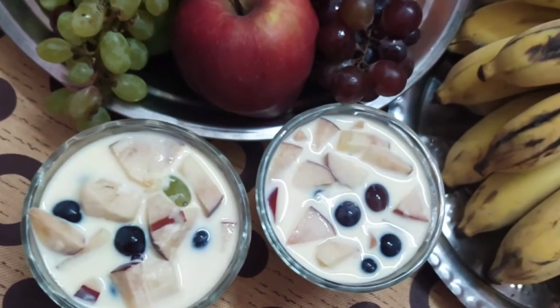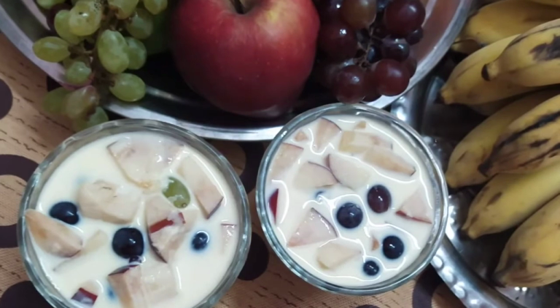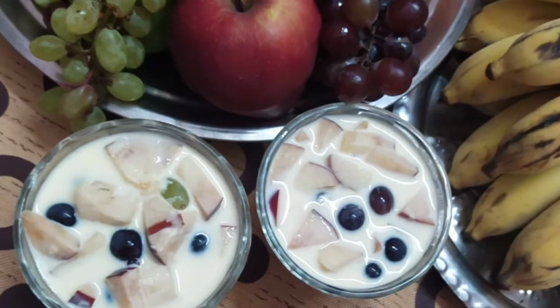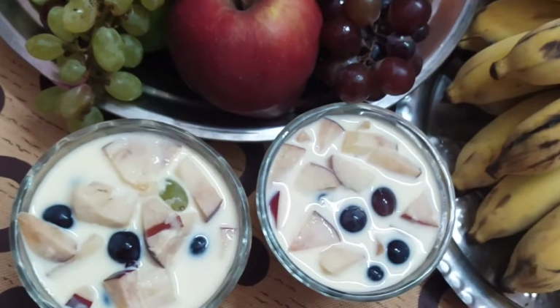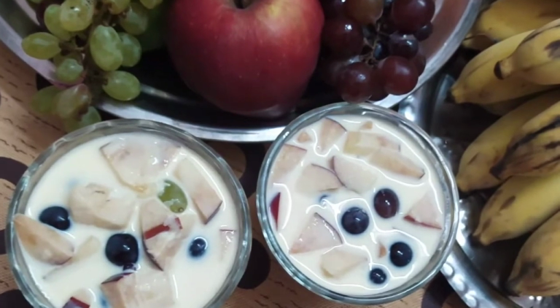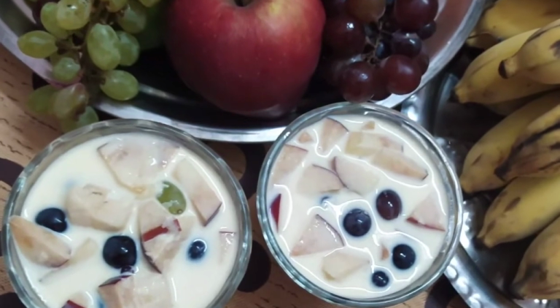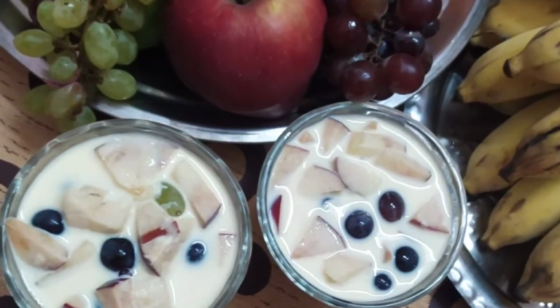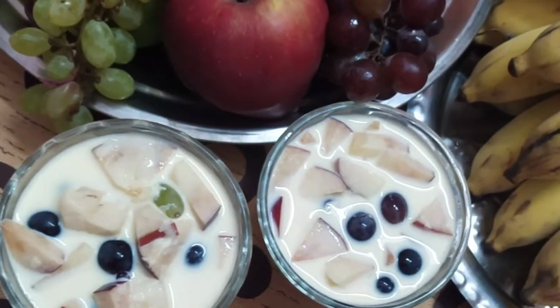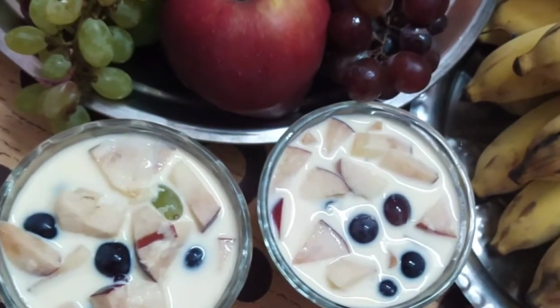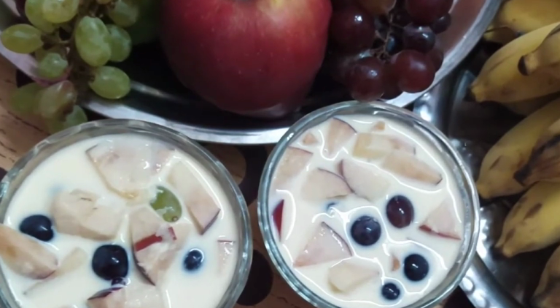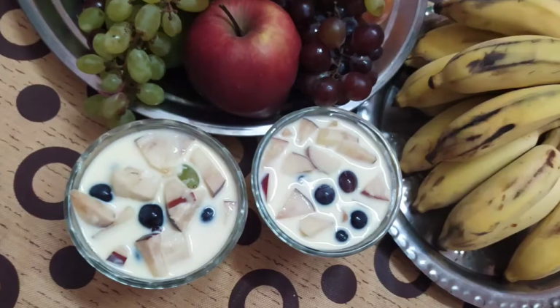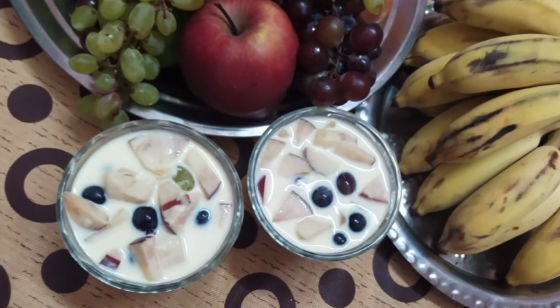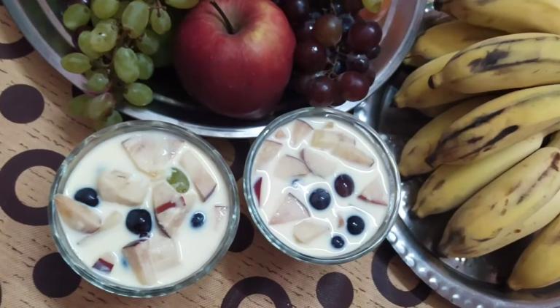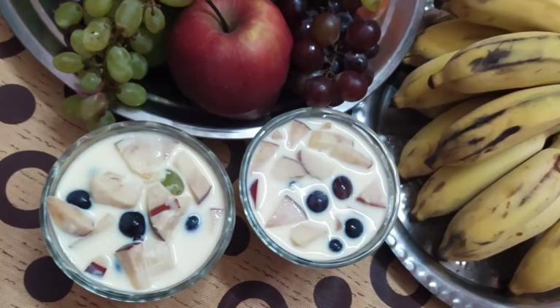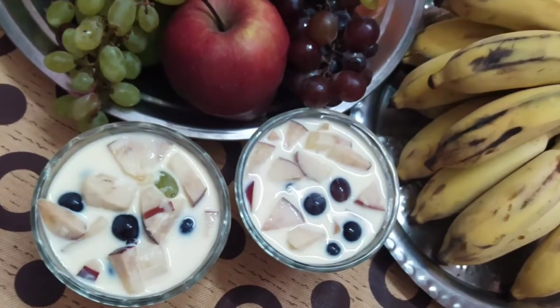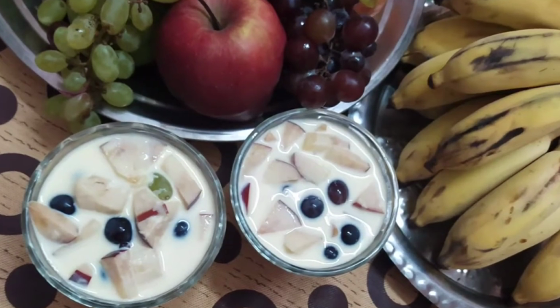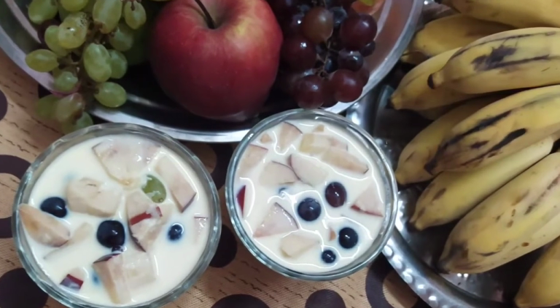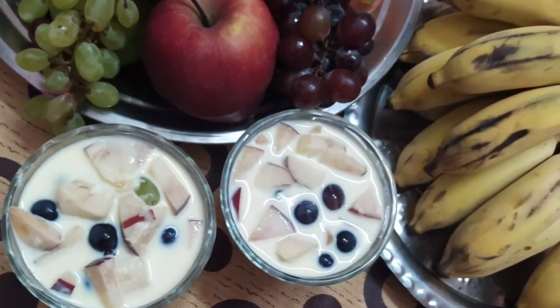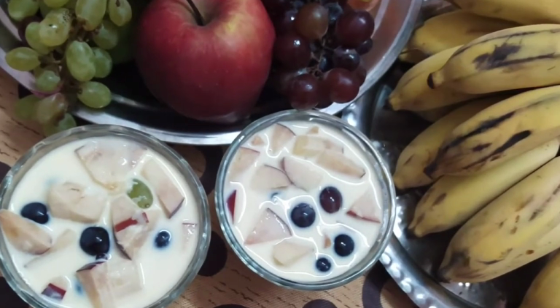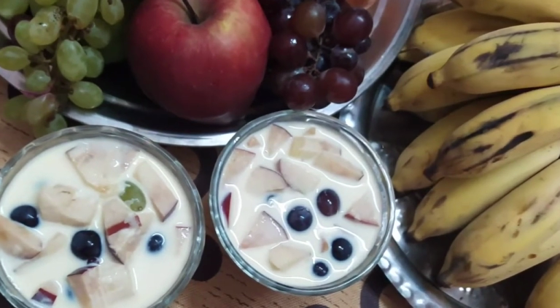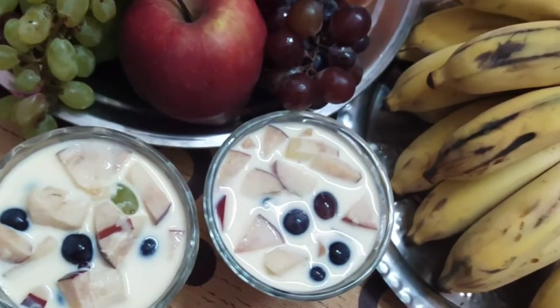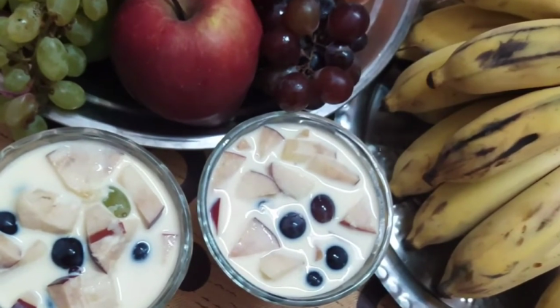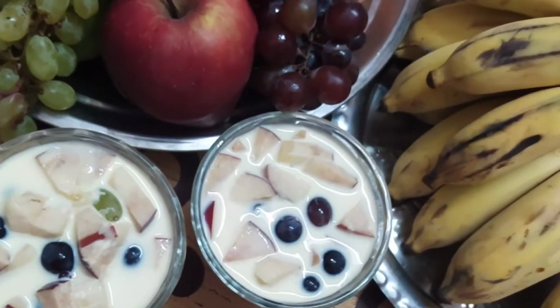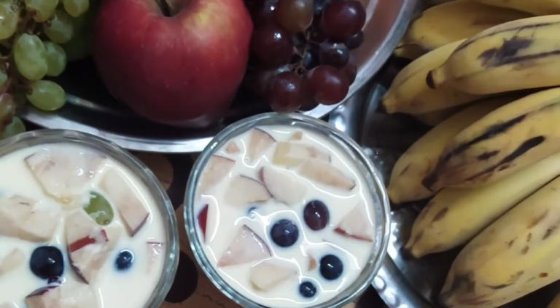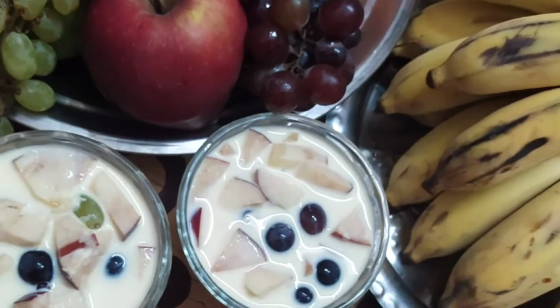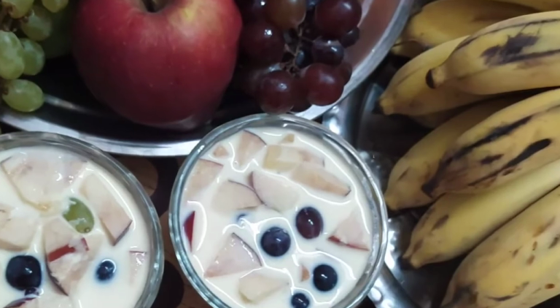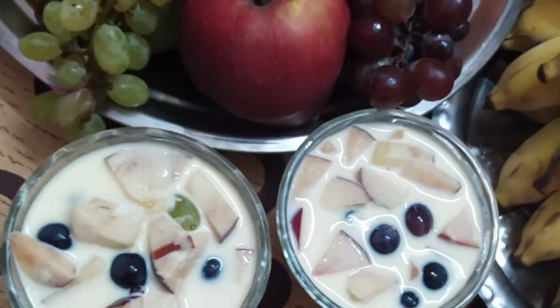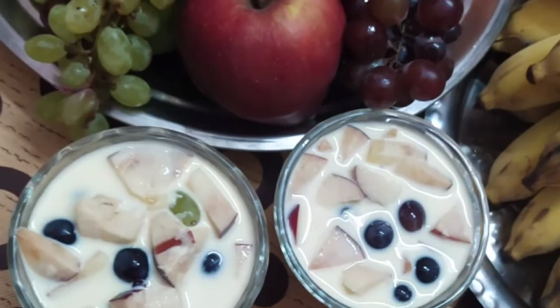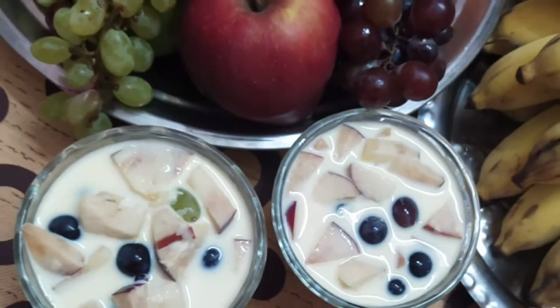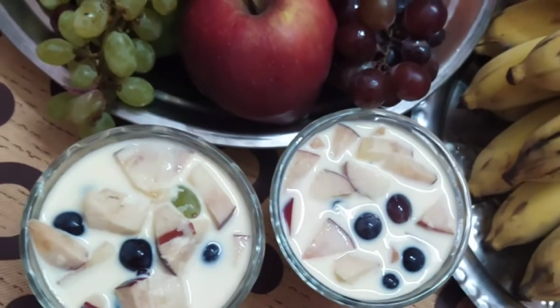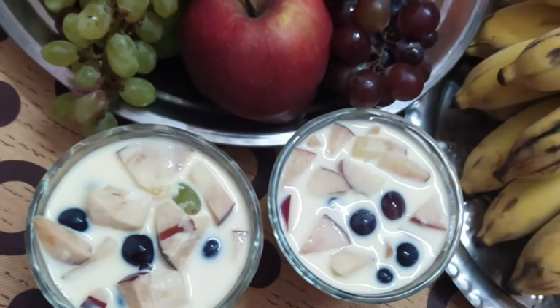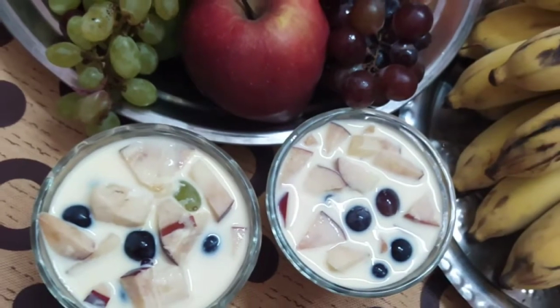If you are watching this recipe, you can see how it is. Now let's see how the fruit custard recipe is done.